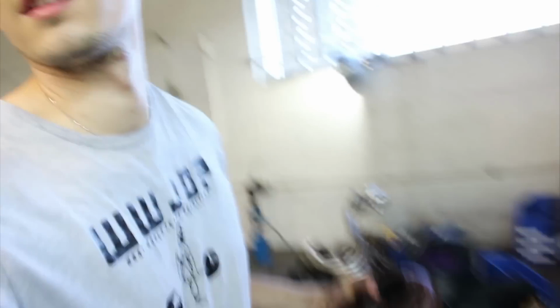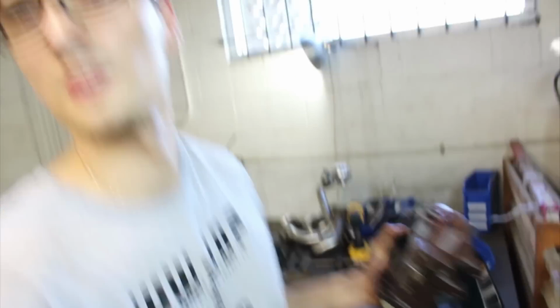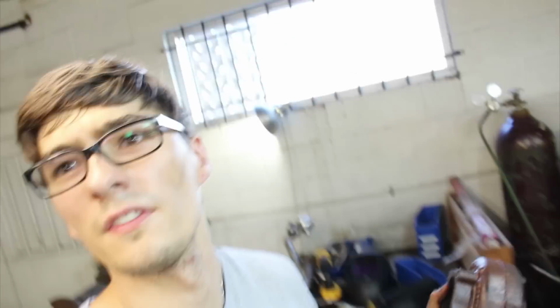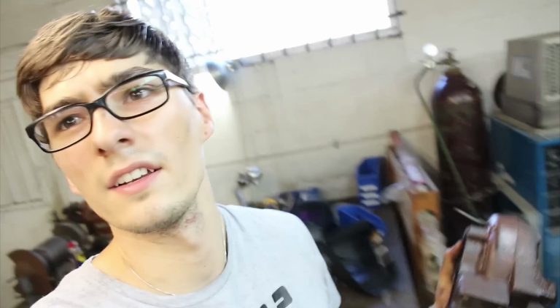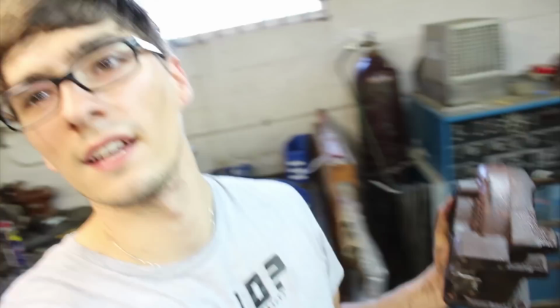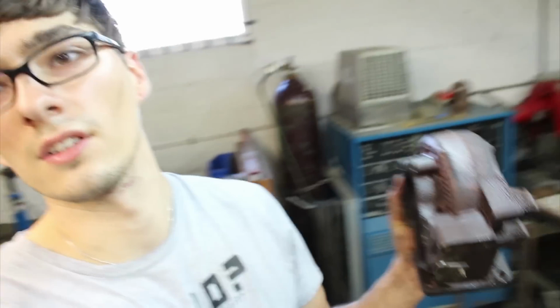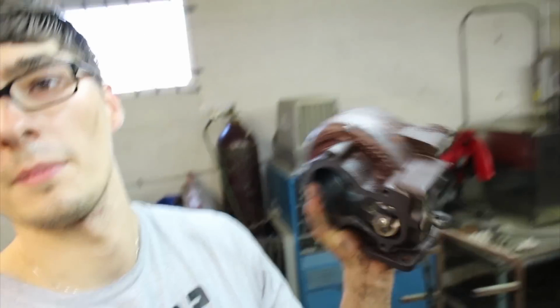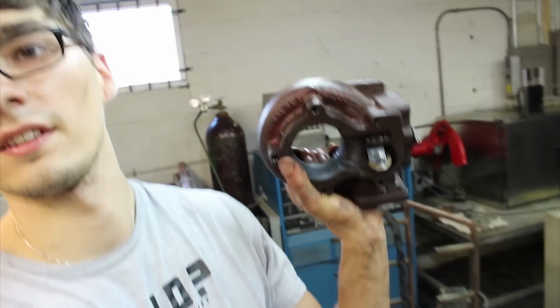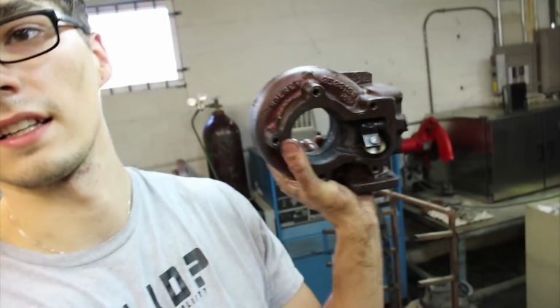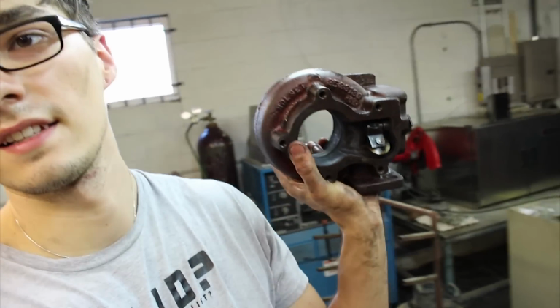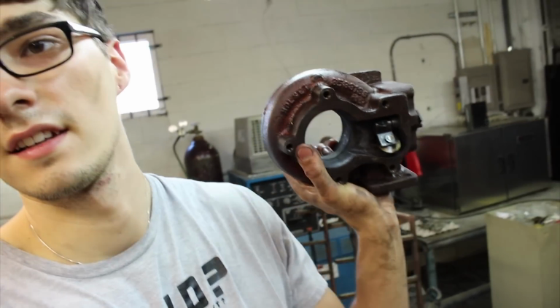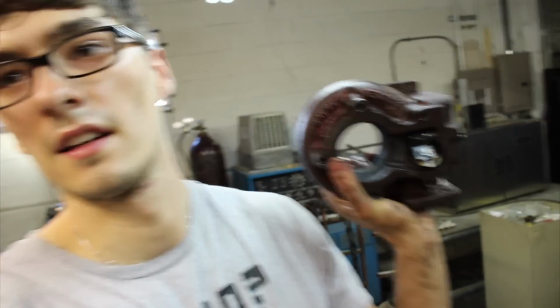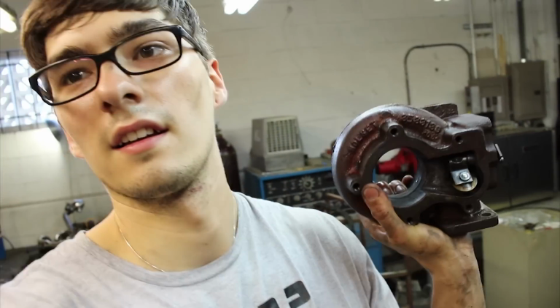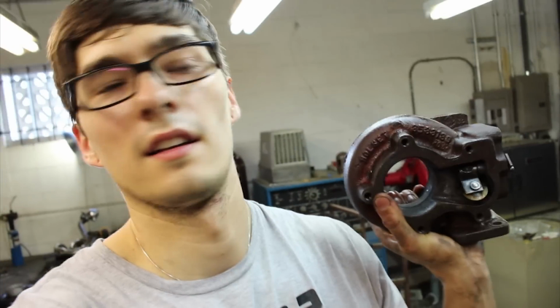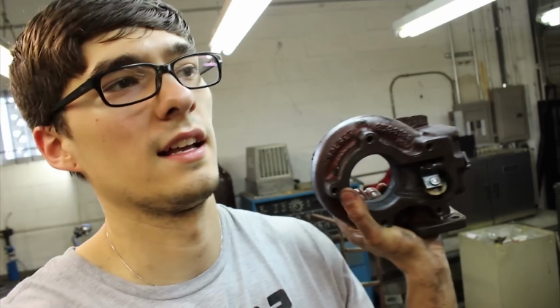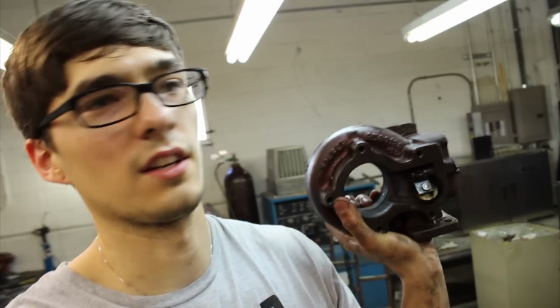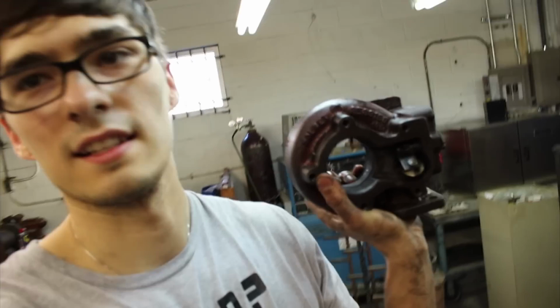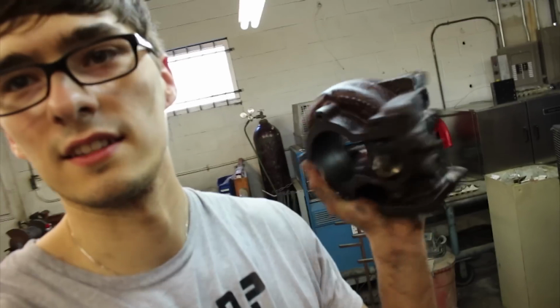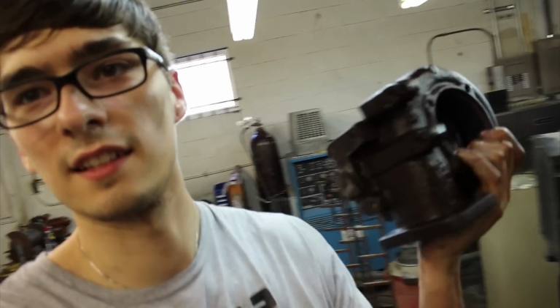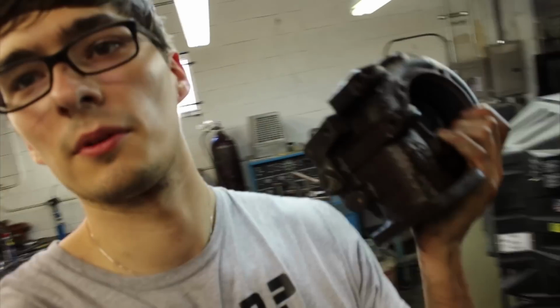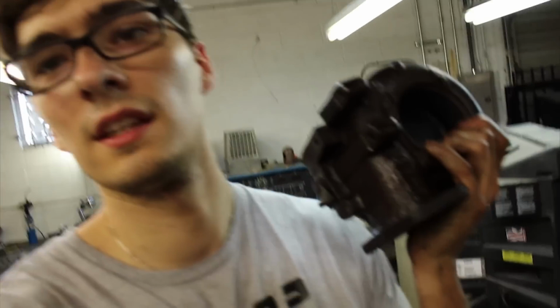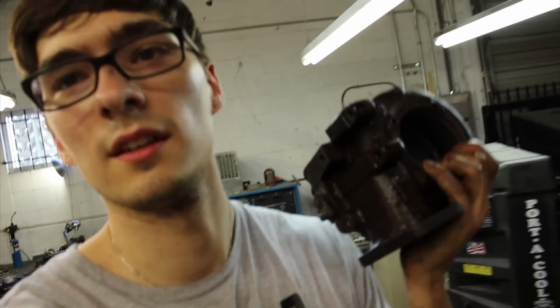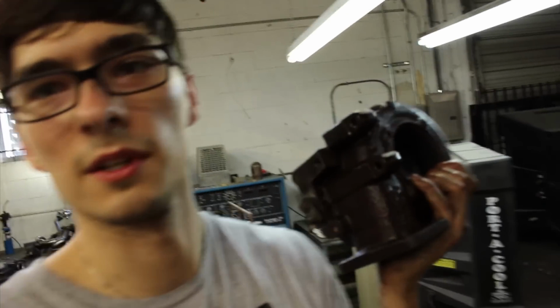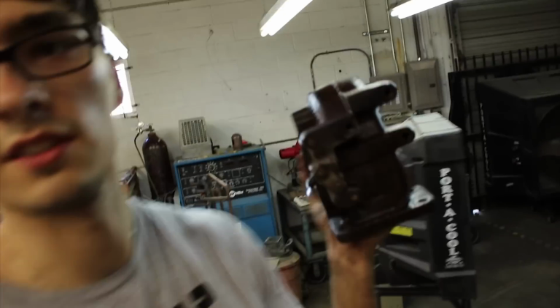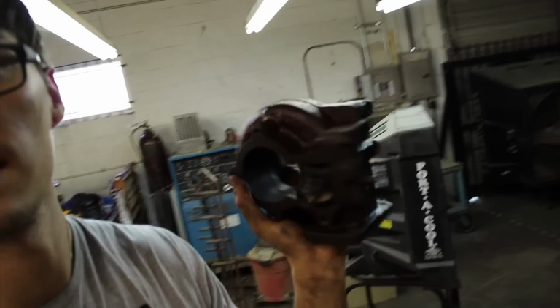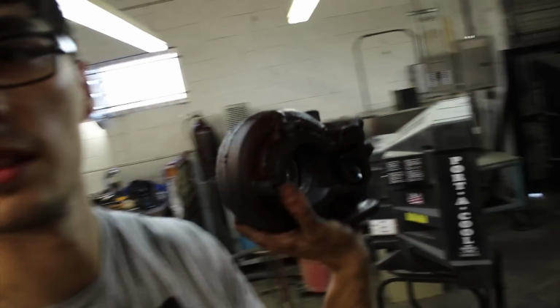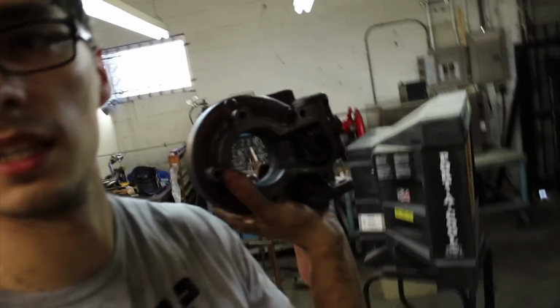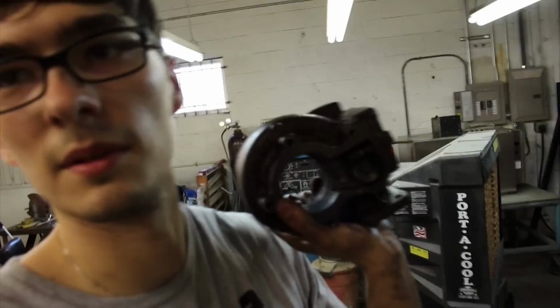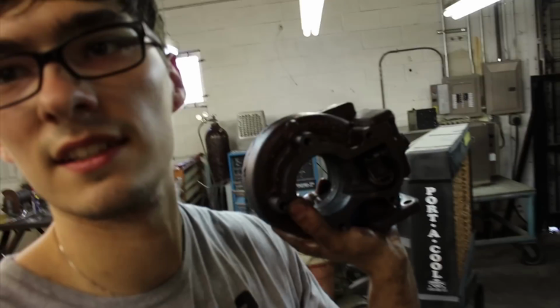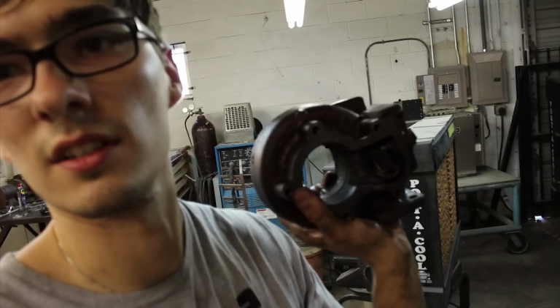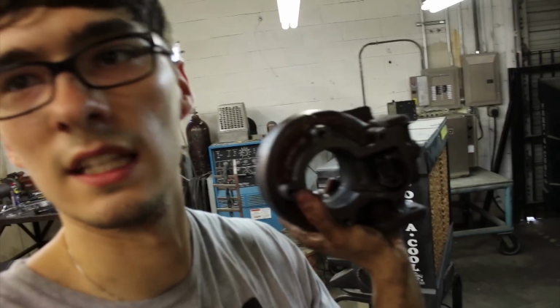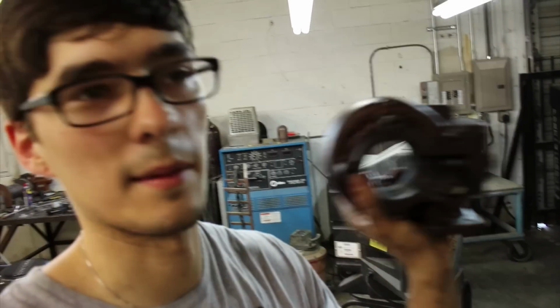So I finally, after a lot of pounding, got this exhaust housing separated. We're going to toss it in the media blaster to clean it up.